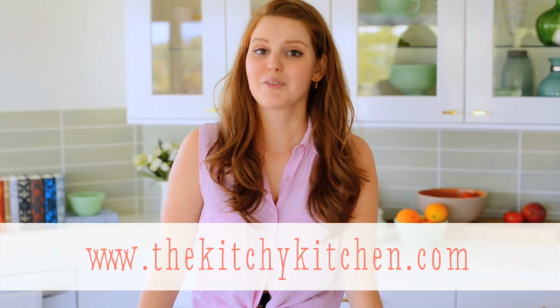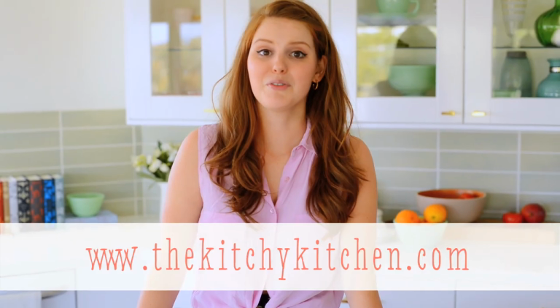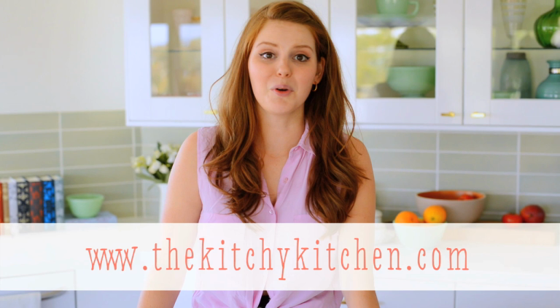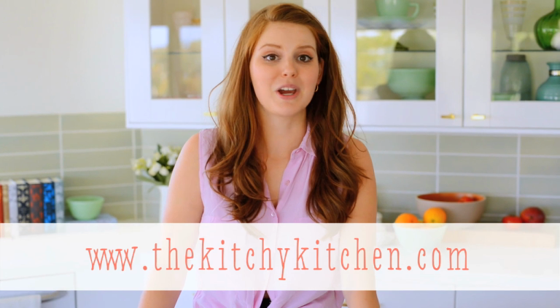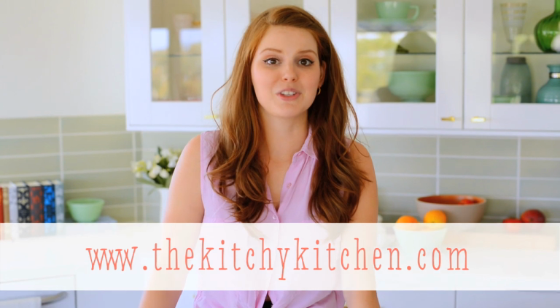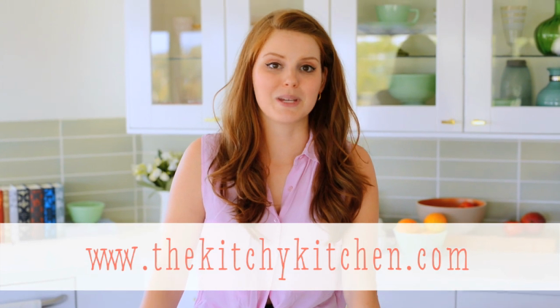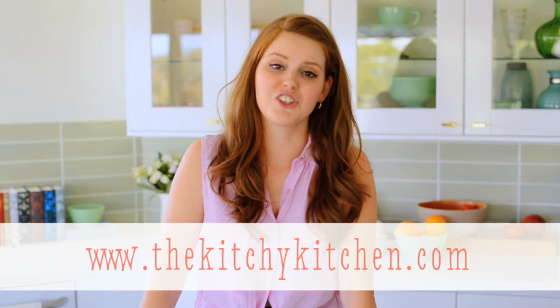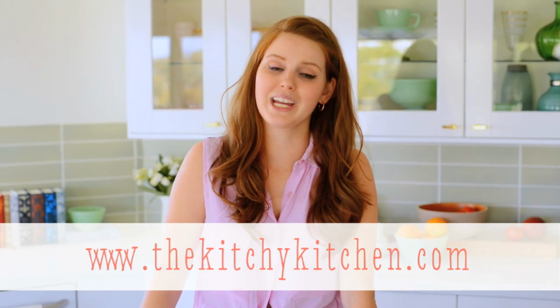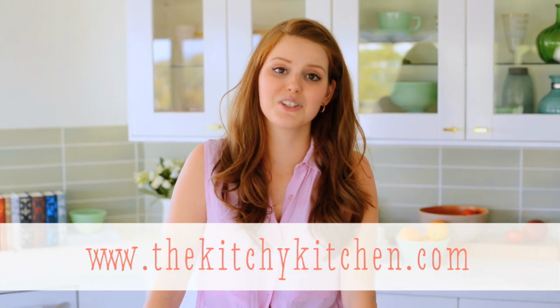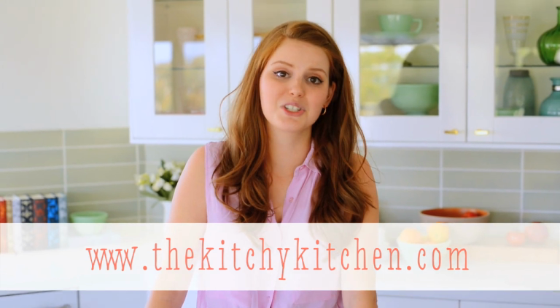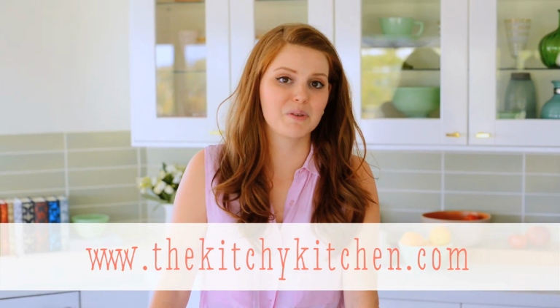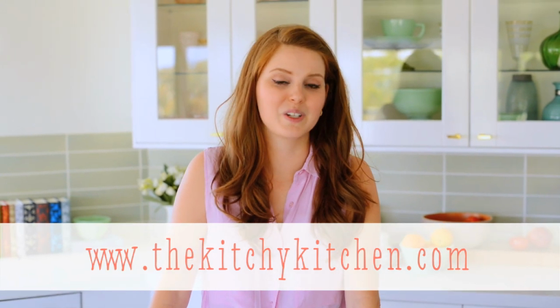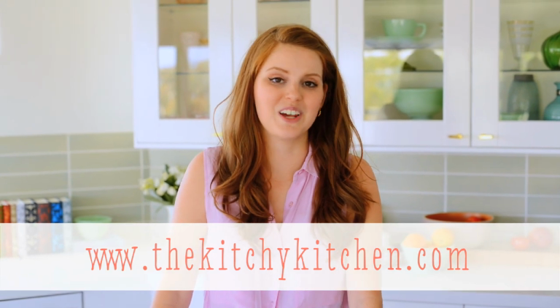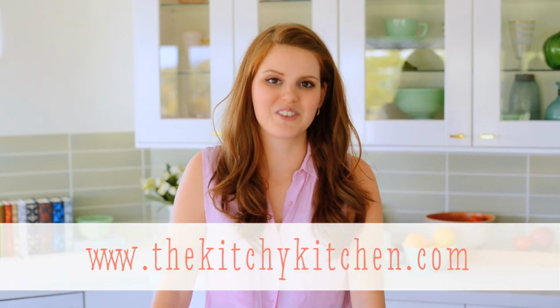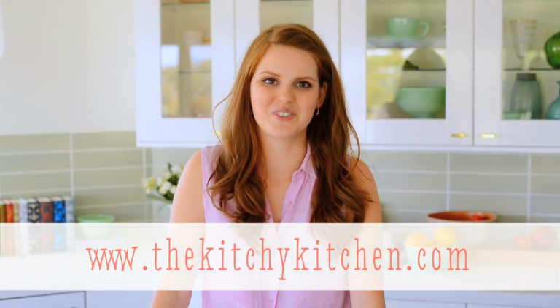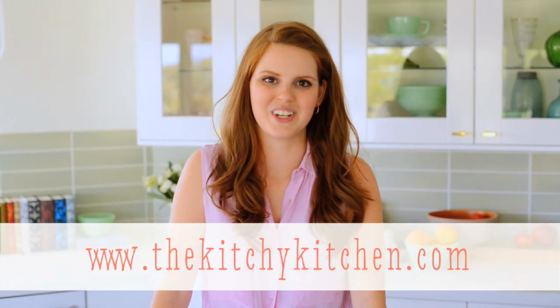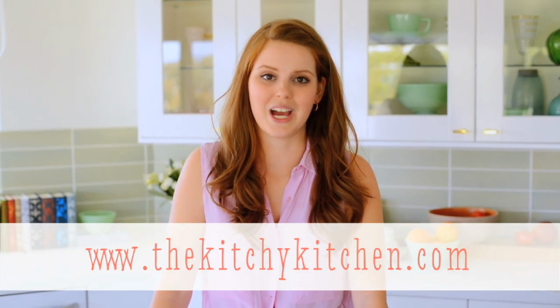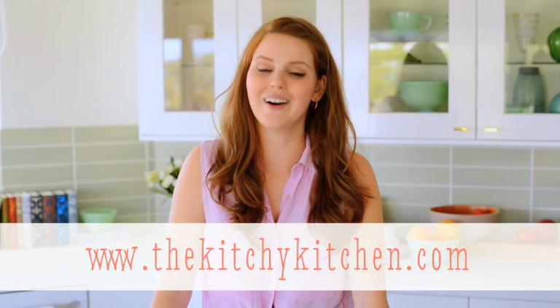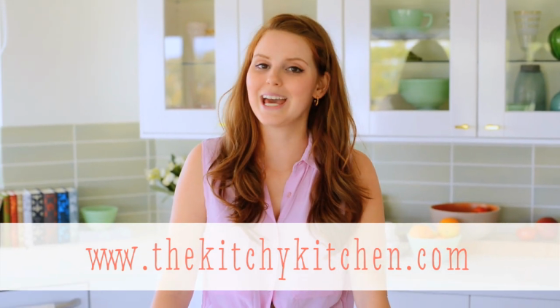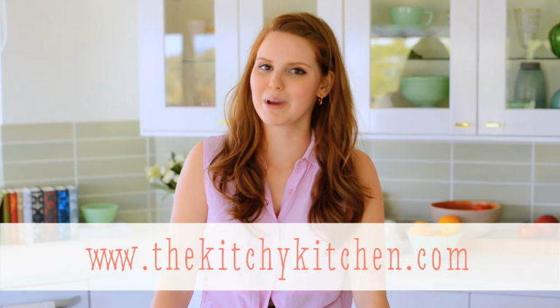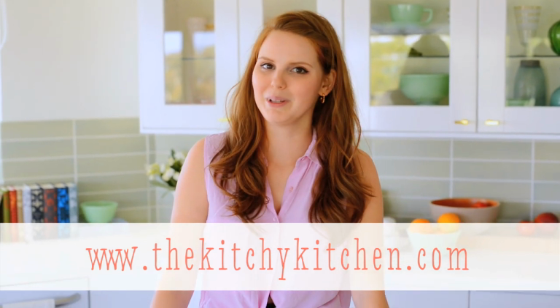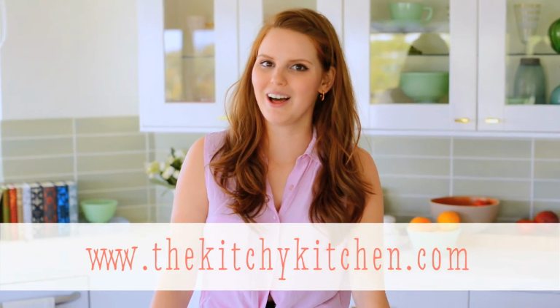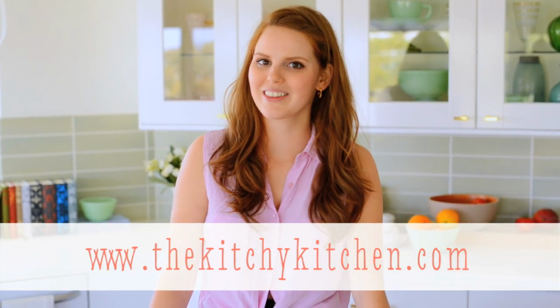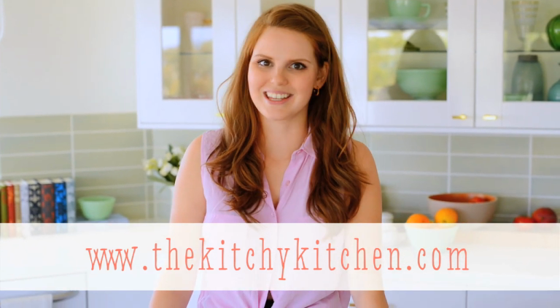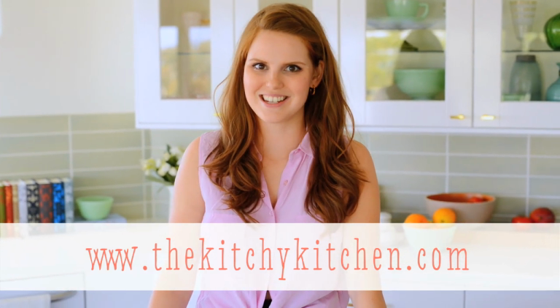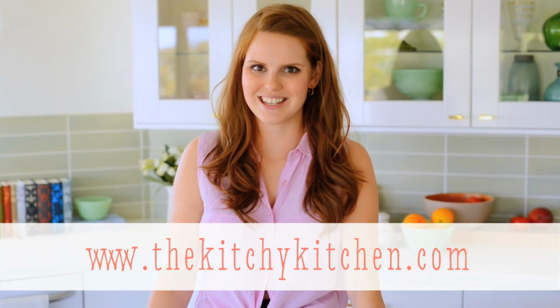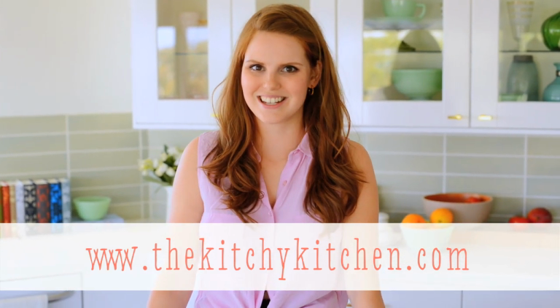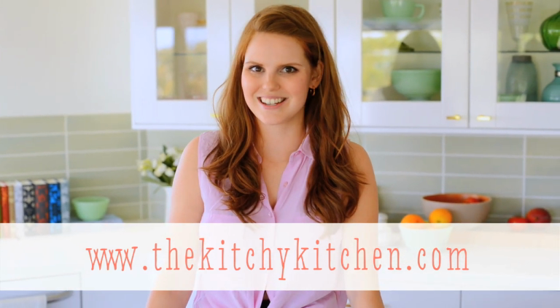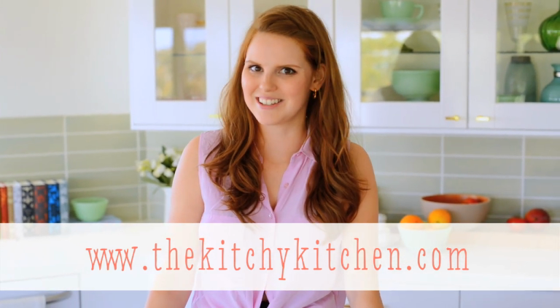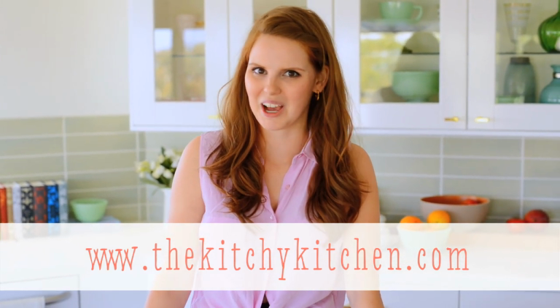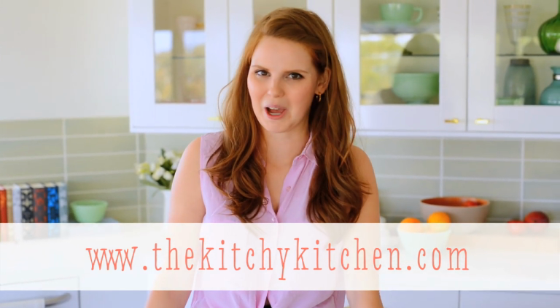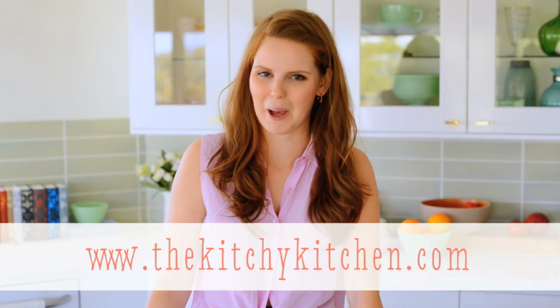For the full recipe, check out the description under this video and my blog, thekitchykitchen.com.